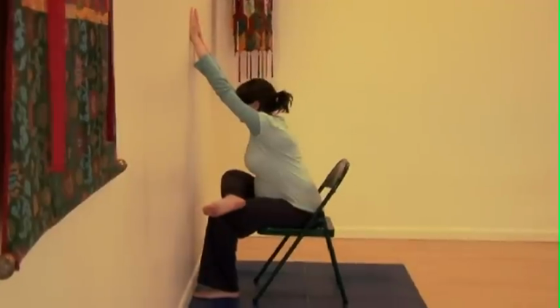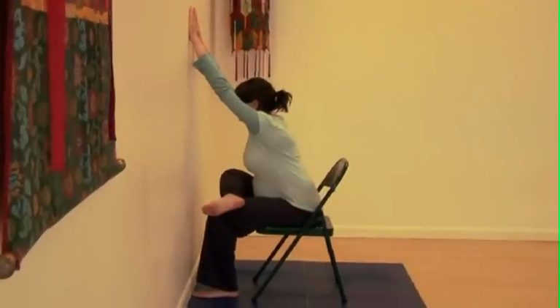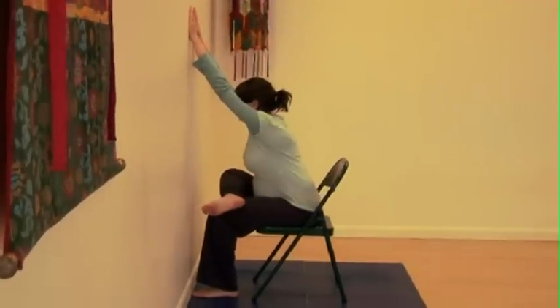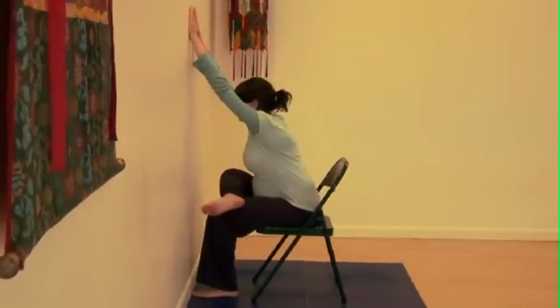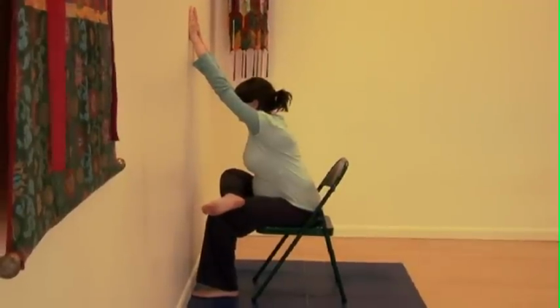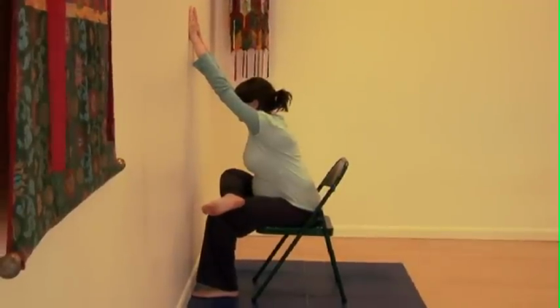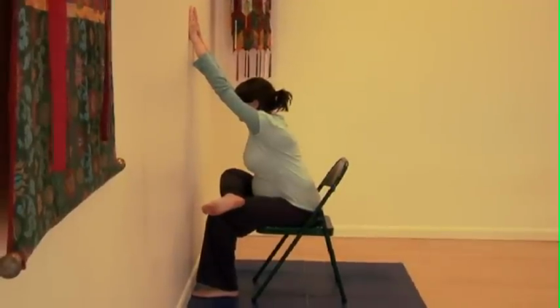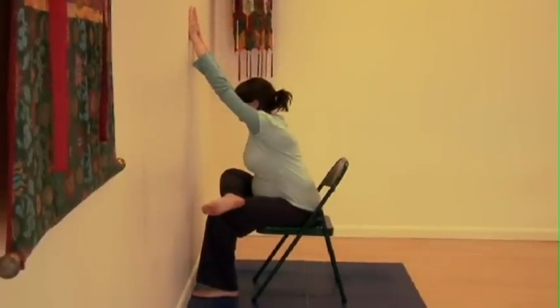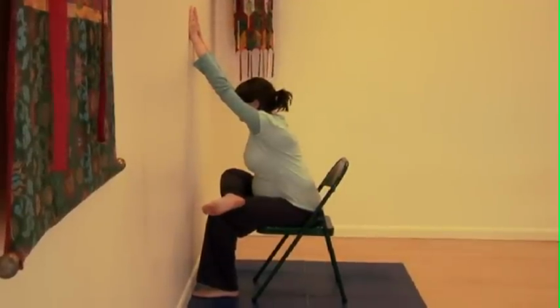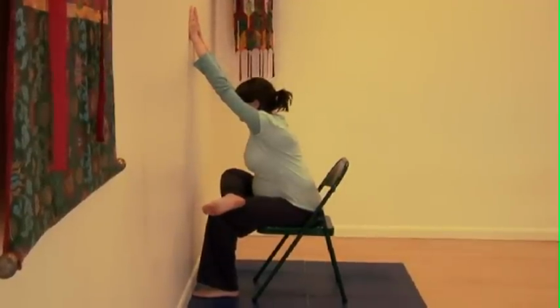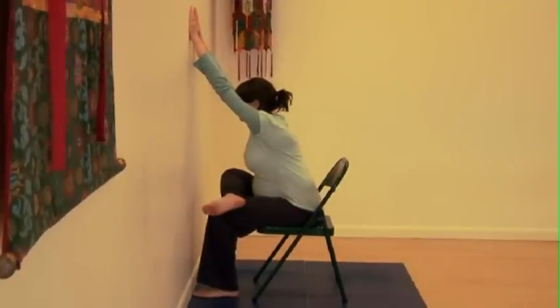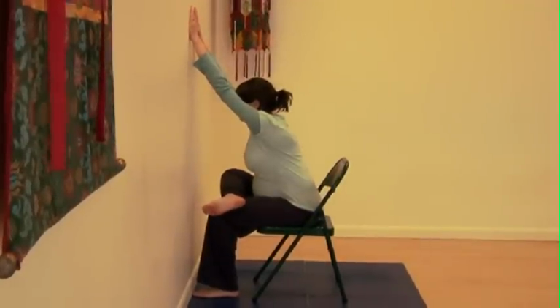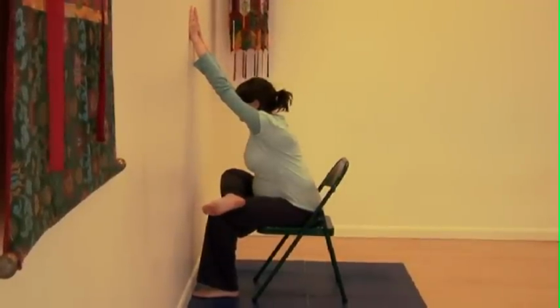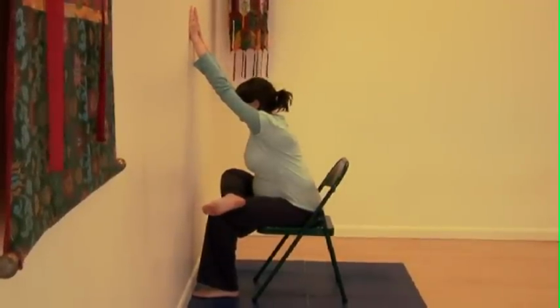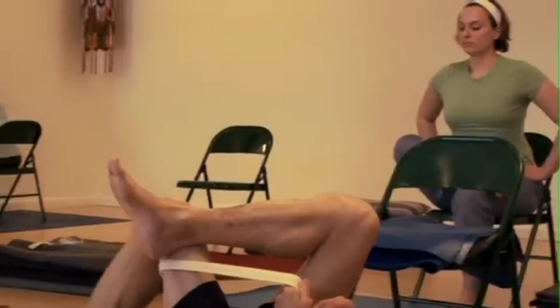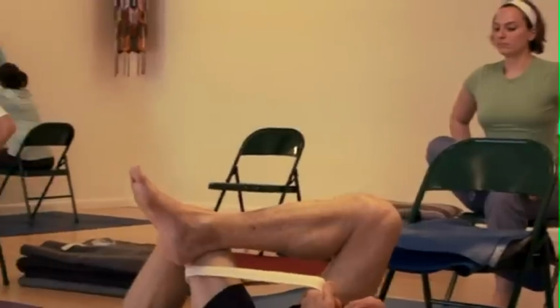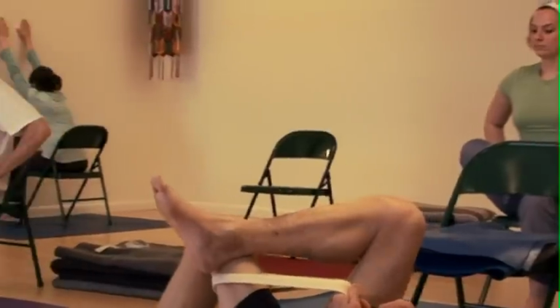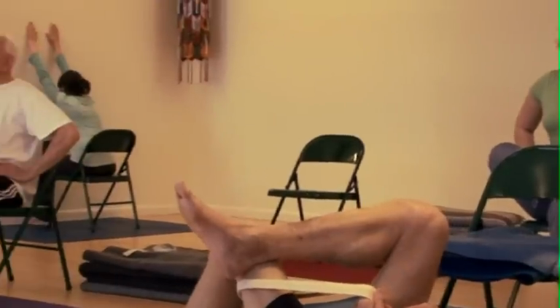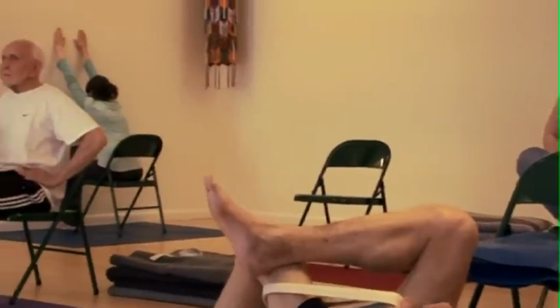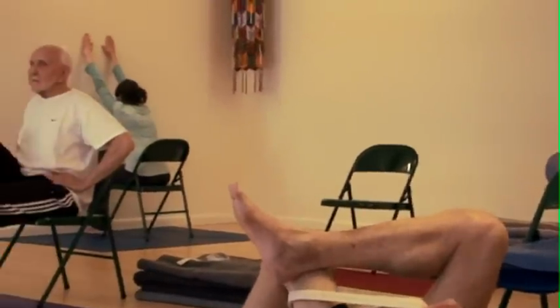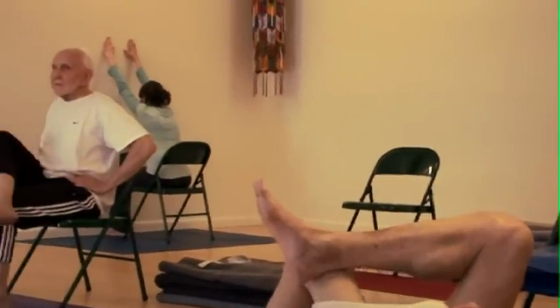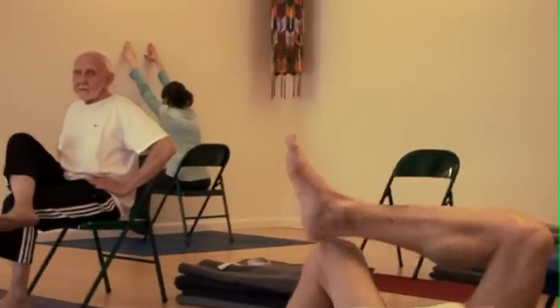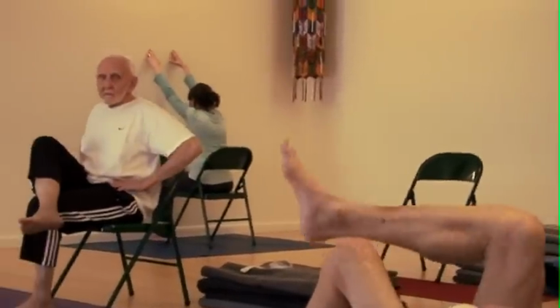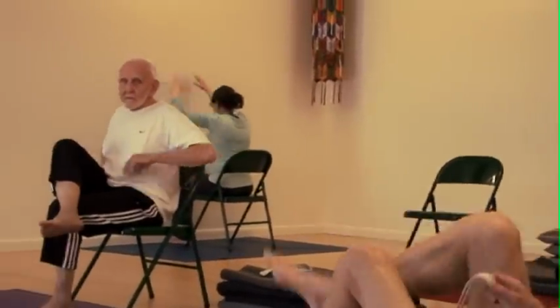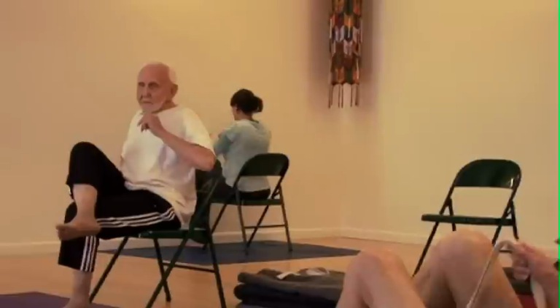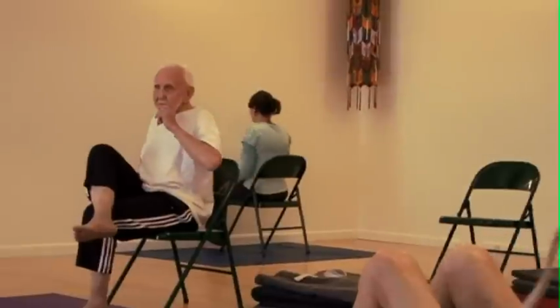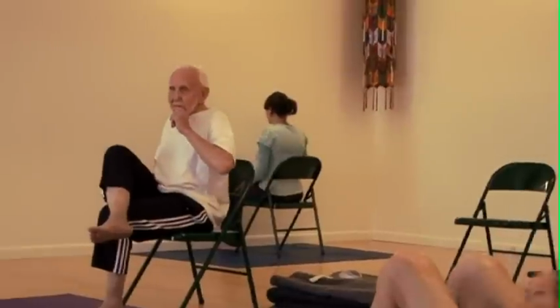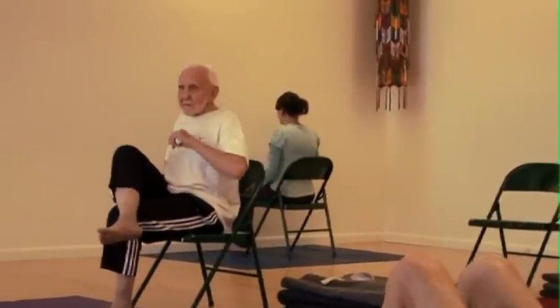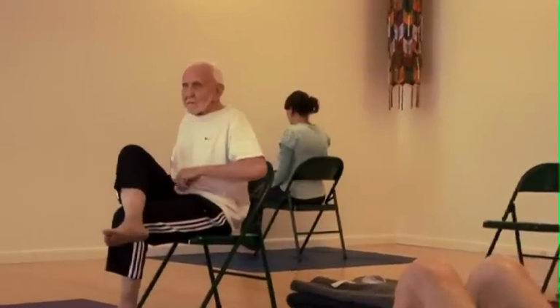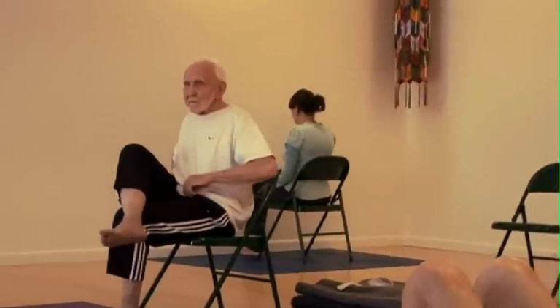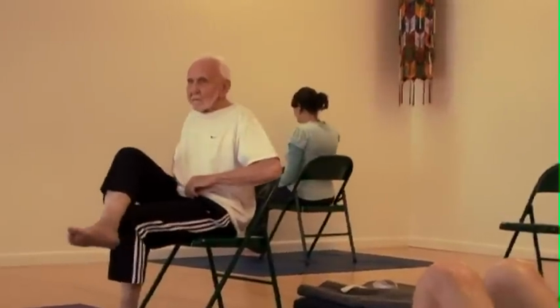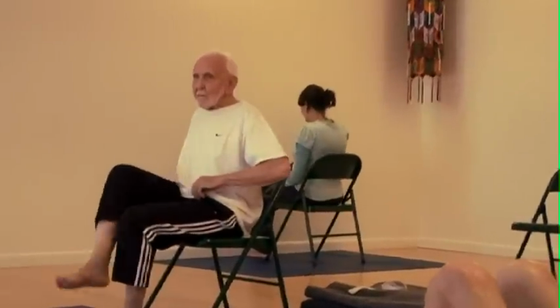Relax your face and throat and breathe. And those of you who are seated, bring yourself back upright. You'll put your feet on the floor. Release your right foot back to the floor.